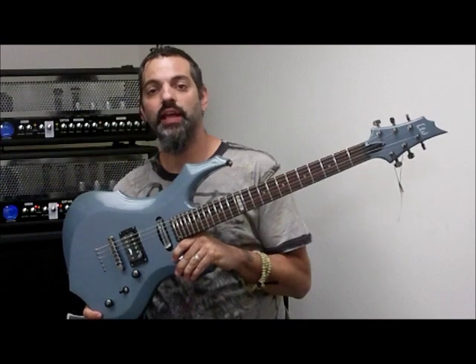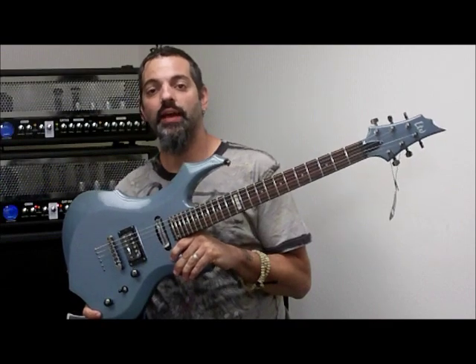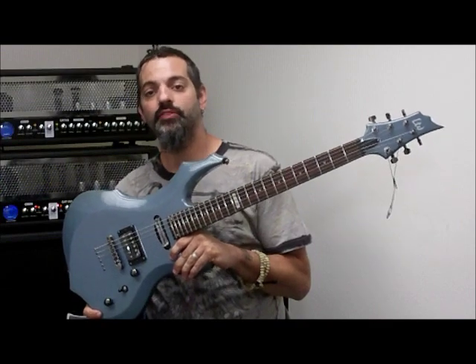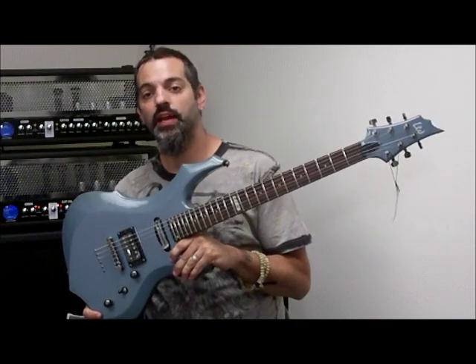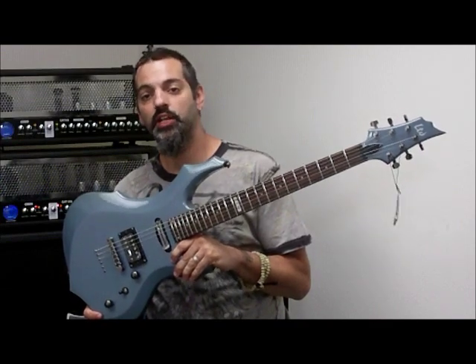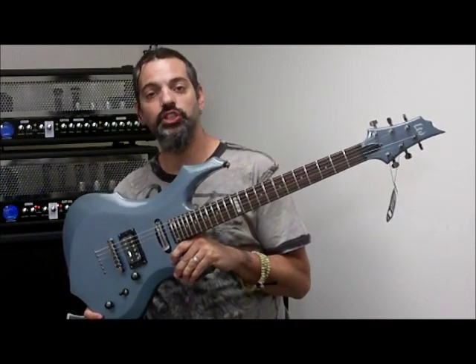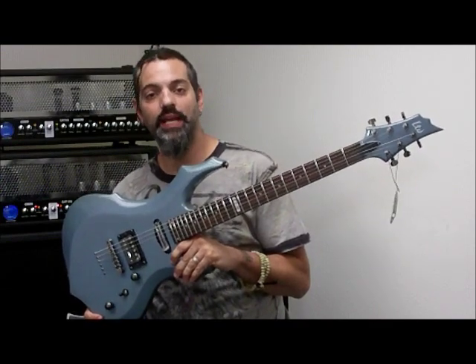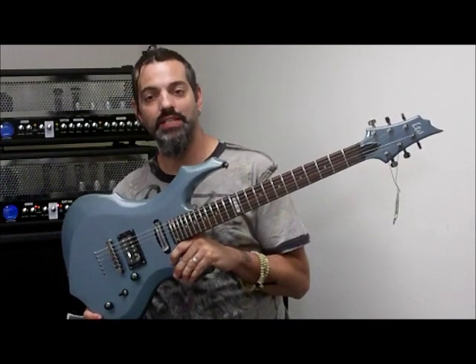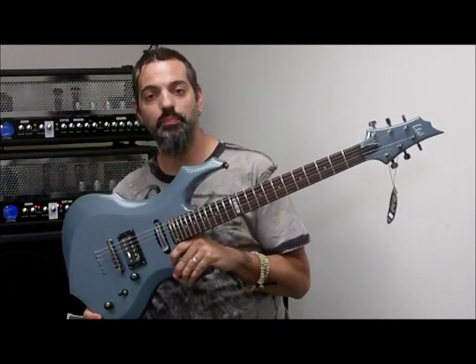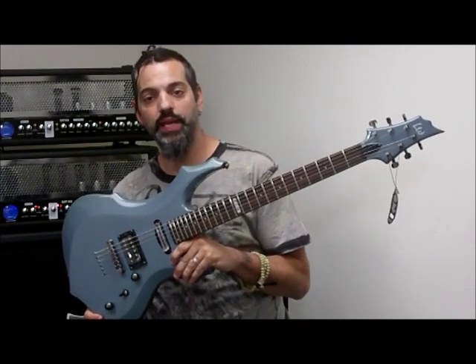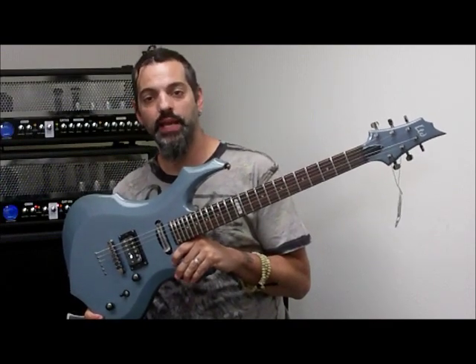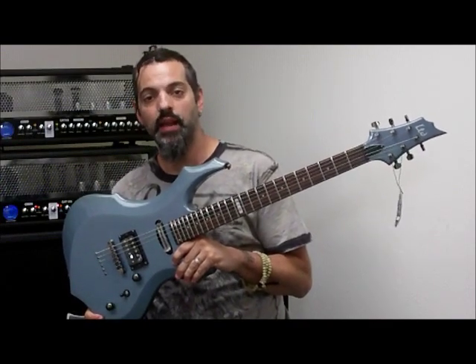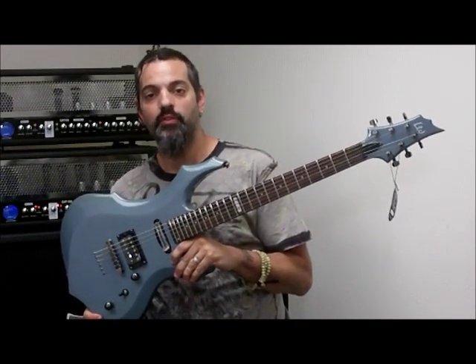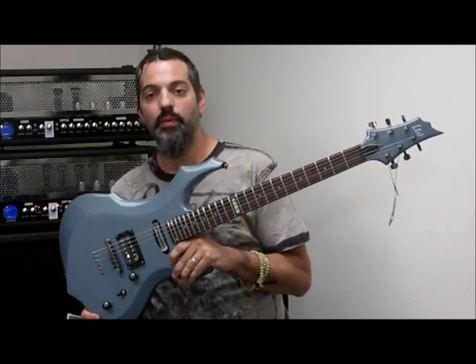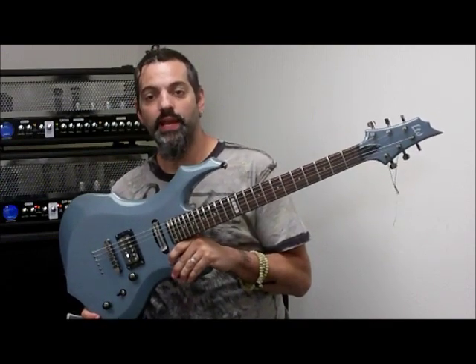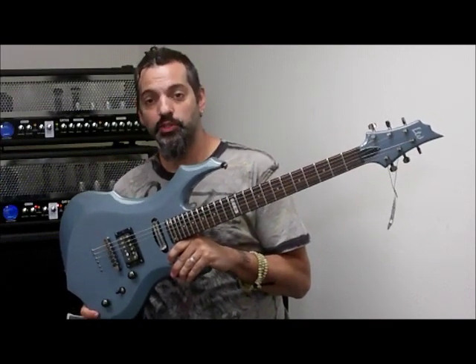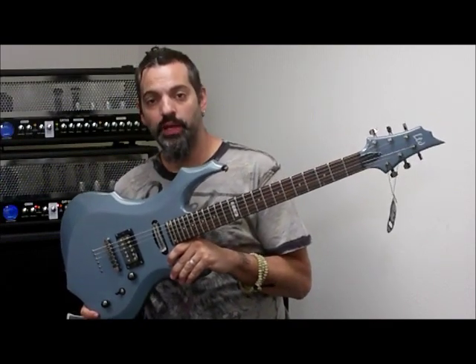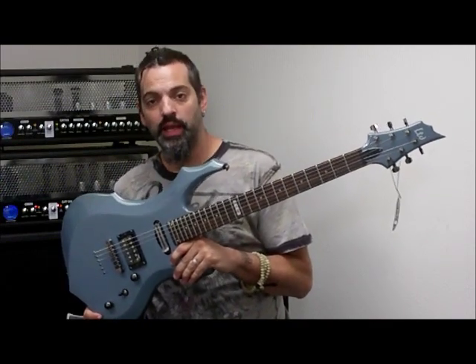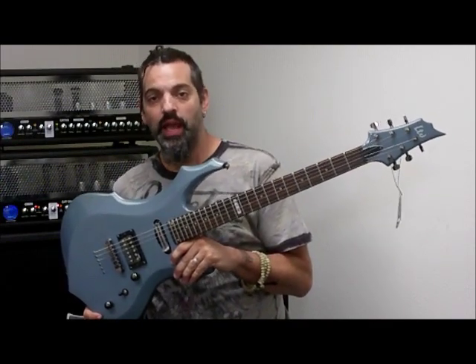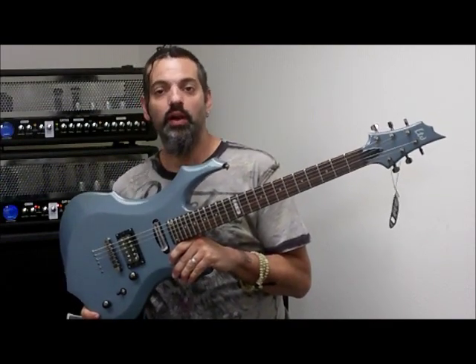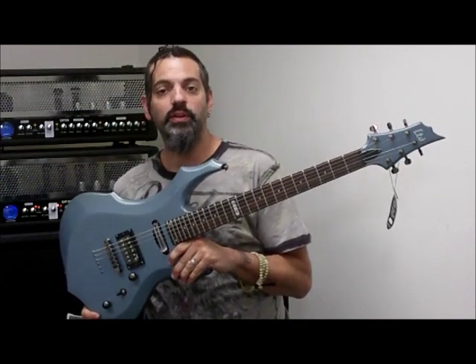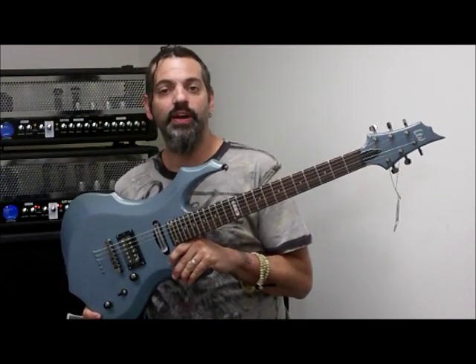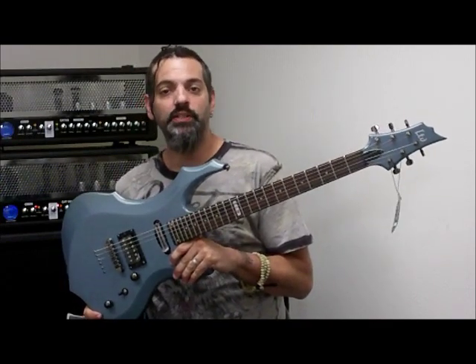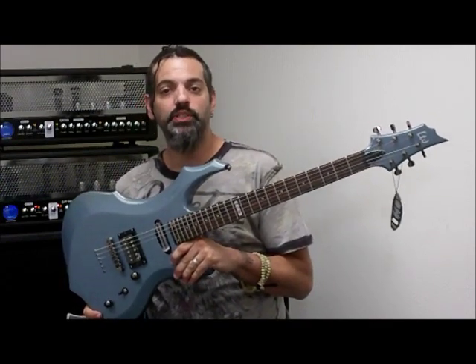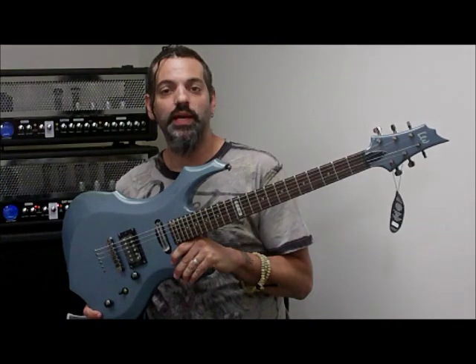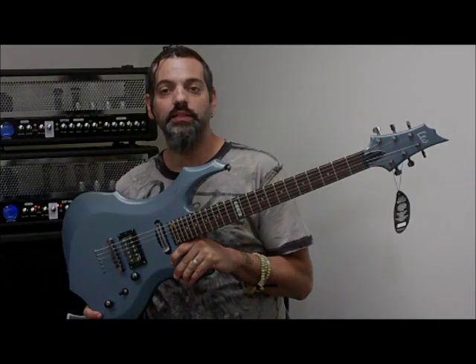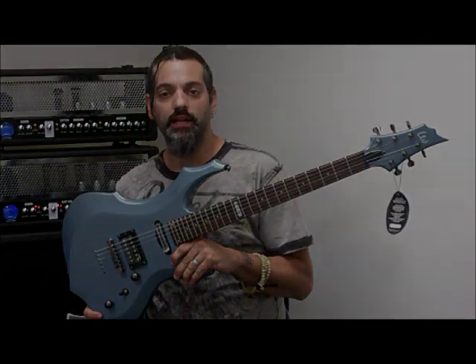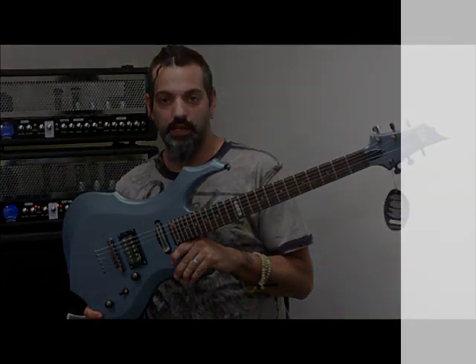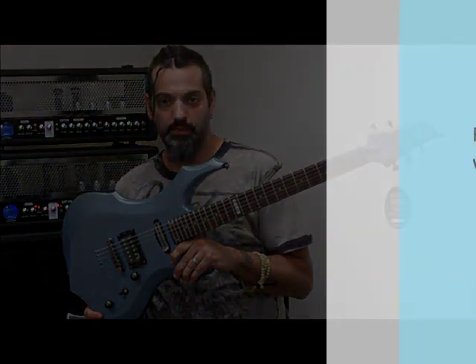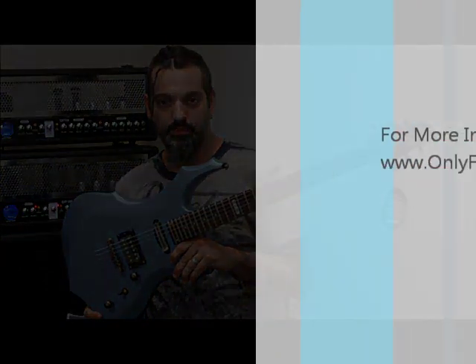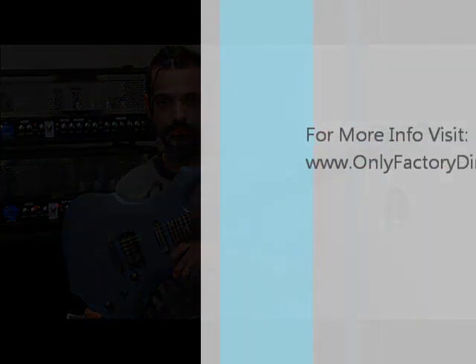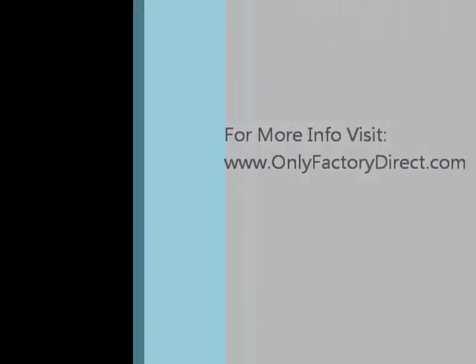So check it out — it's the F10GSB from ESP at OnlyFactoryDirect.com. Let's try it out, let's go.